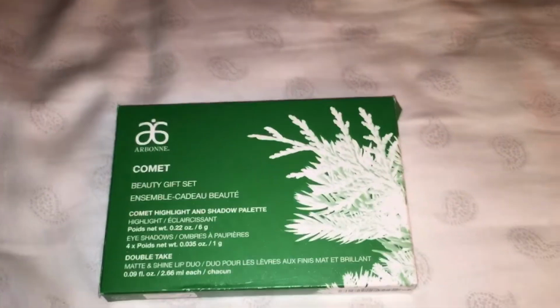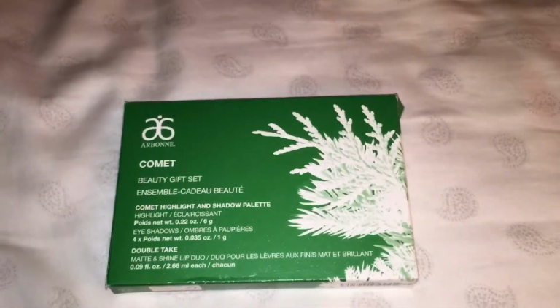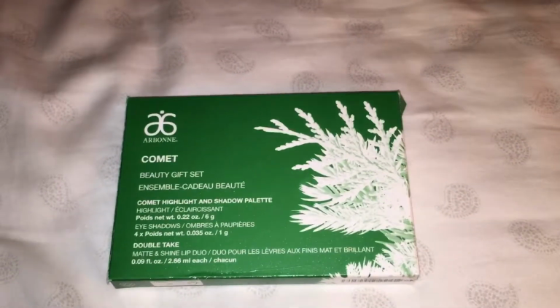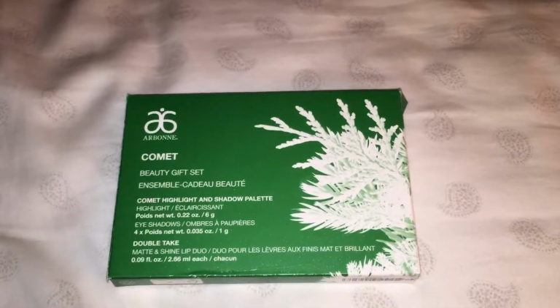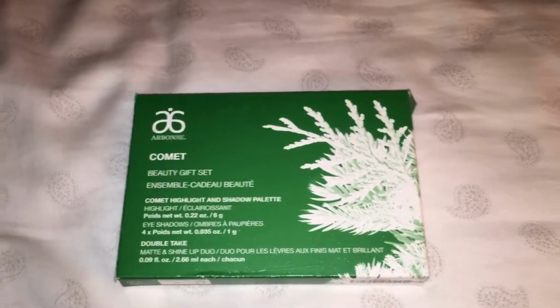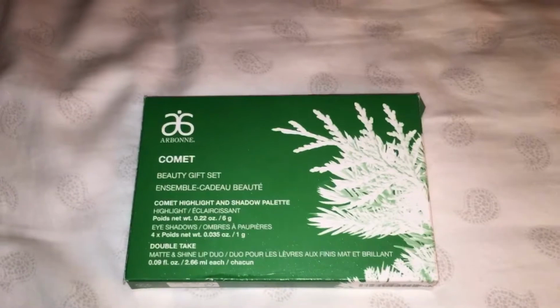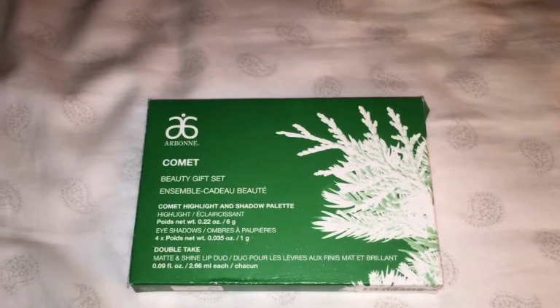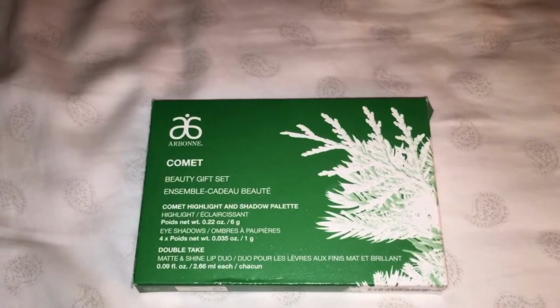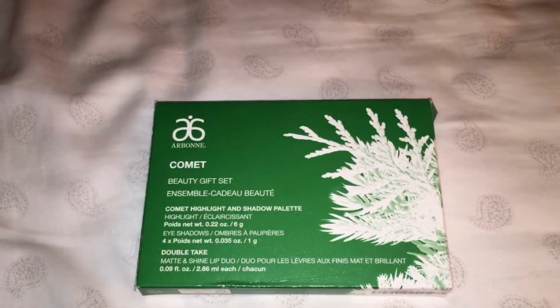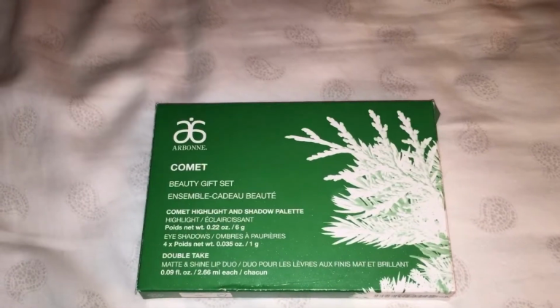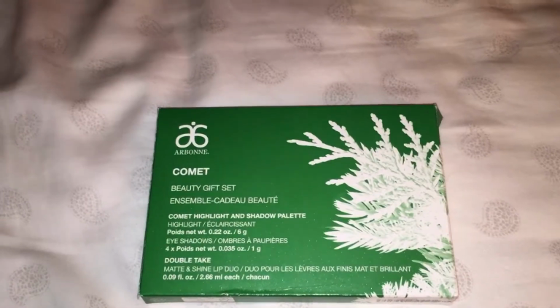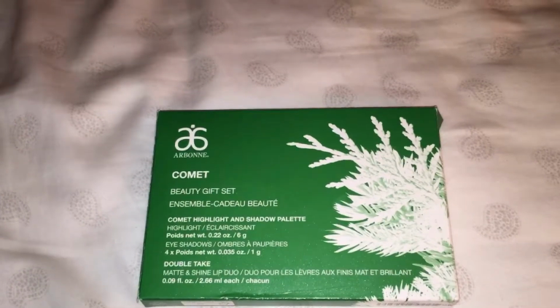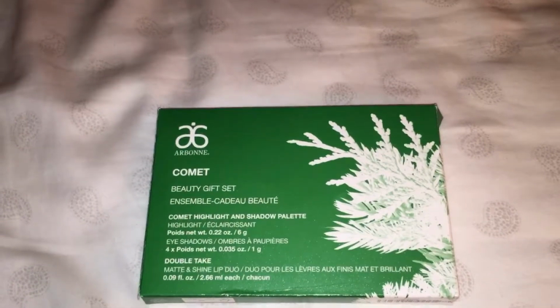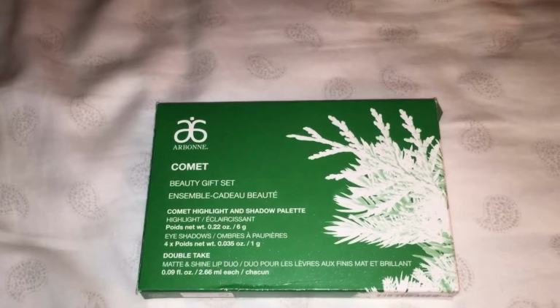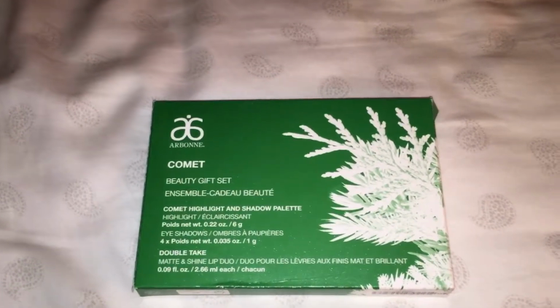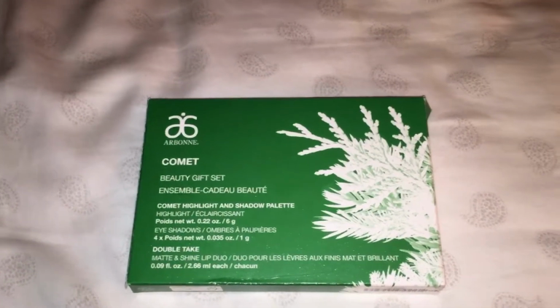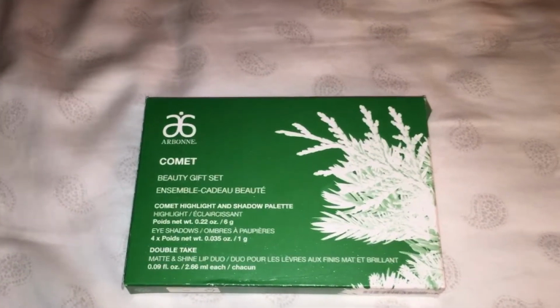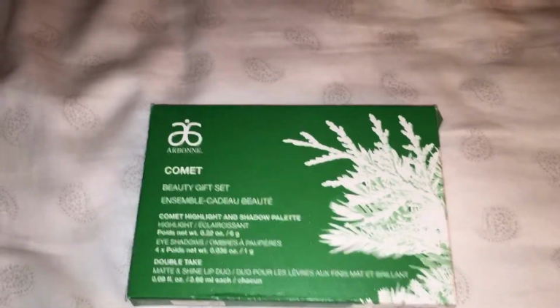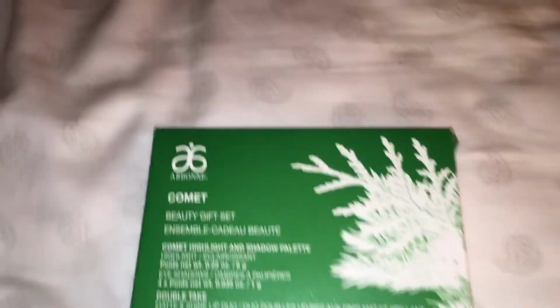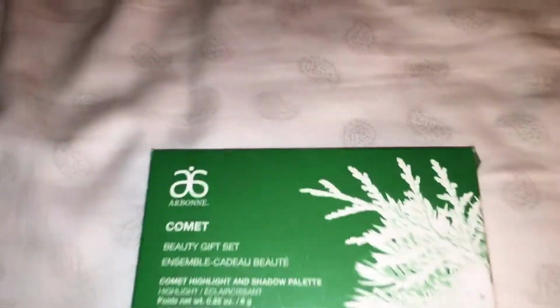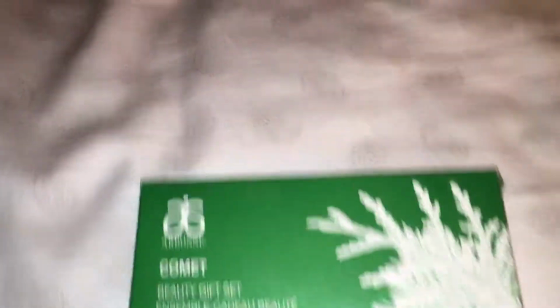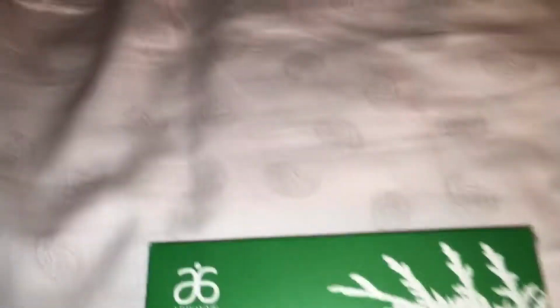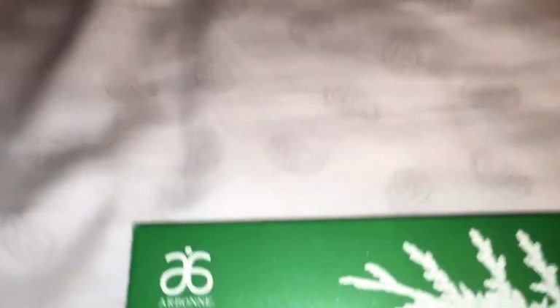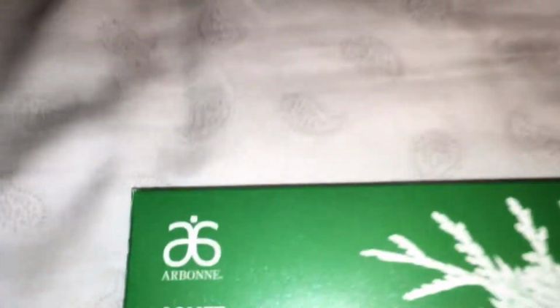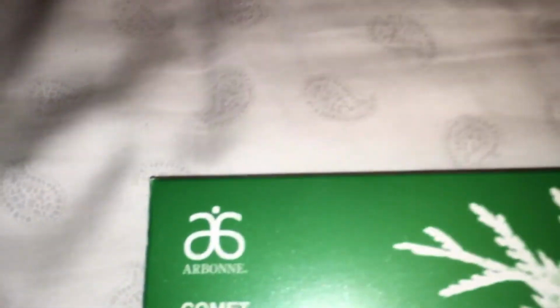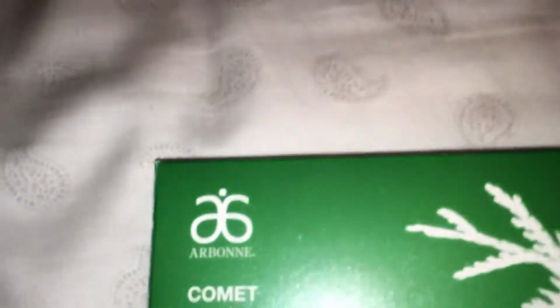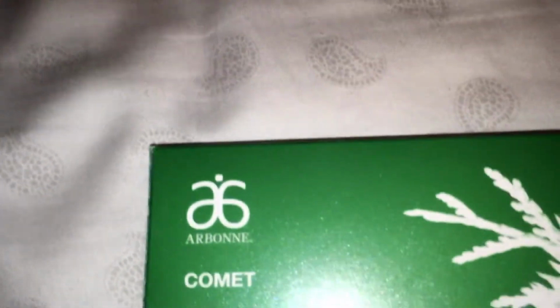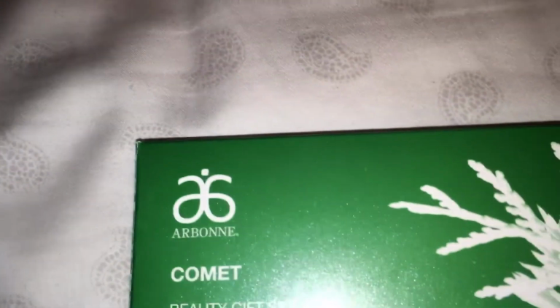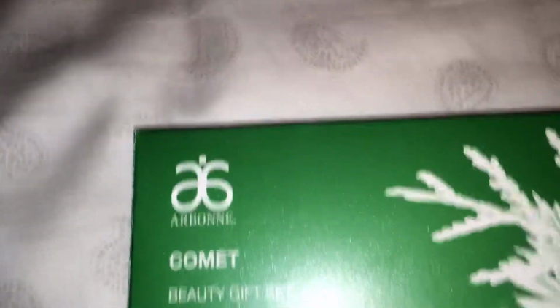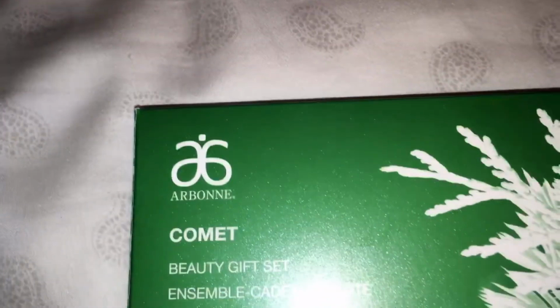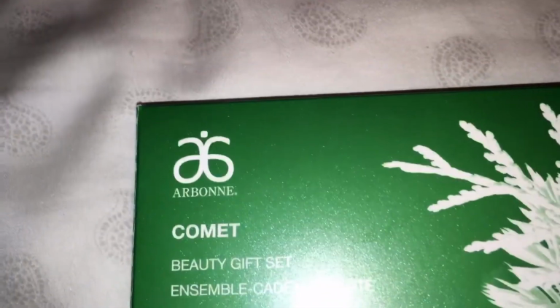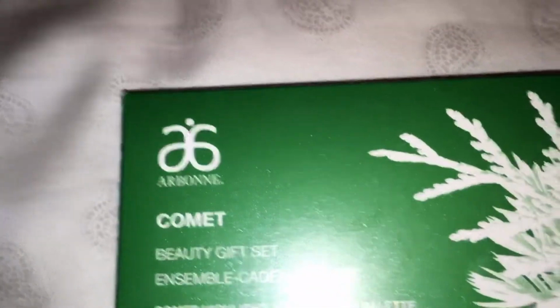Hello everyone, so tonight I'll be showing you my Orban comic palette.